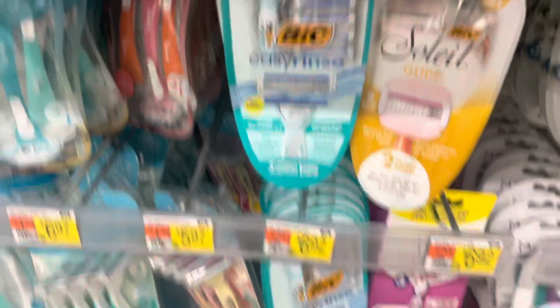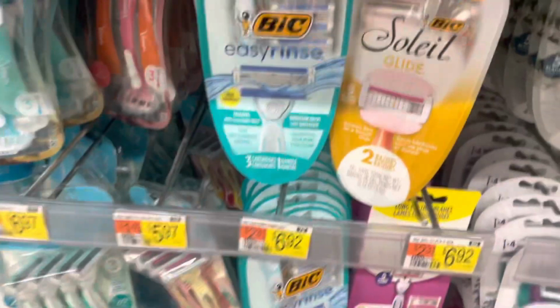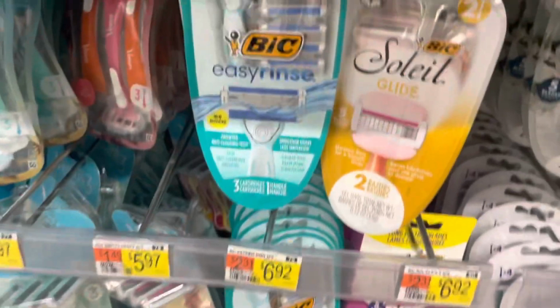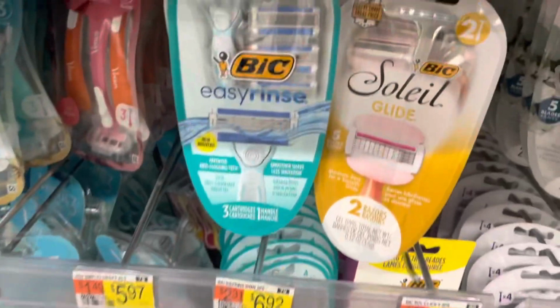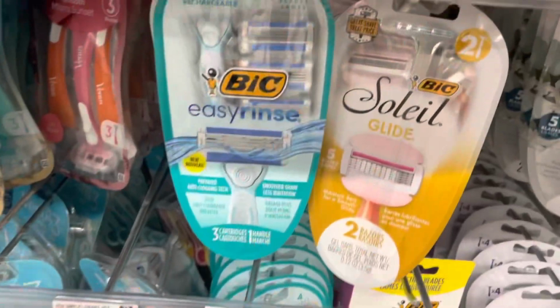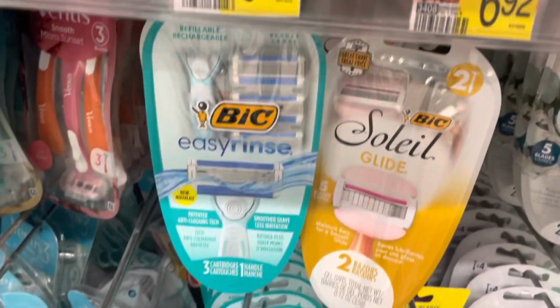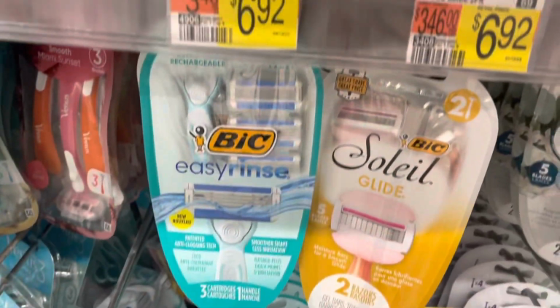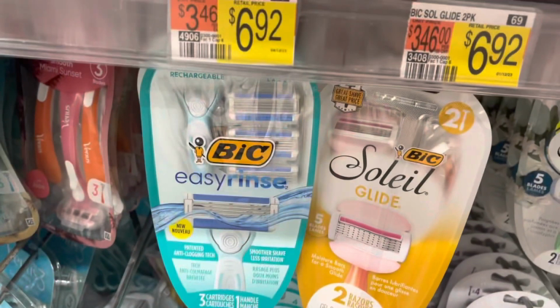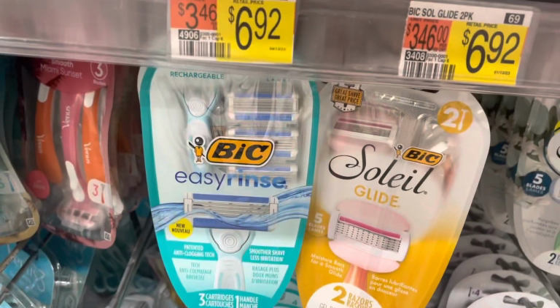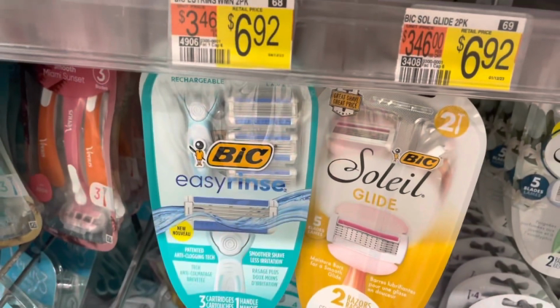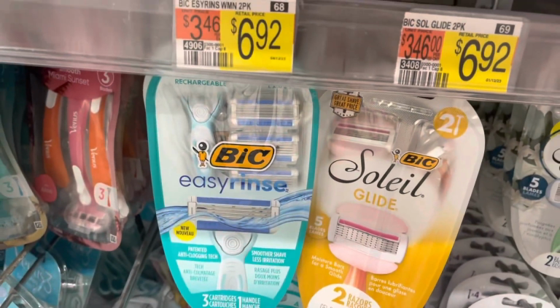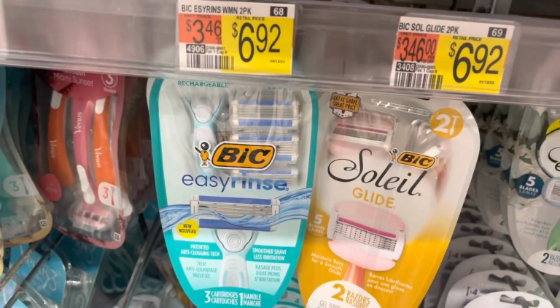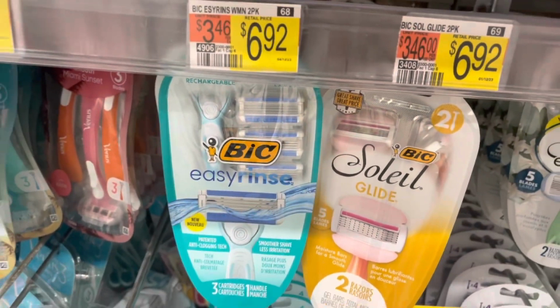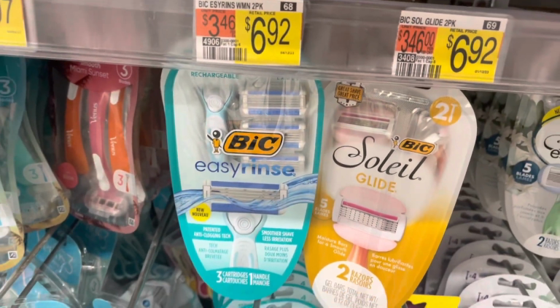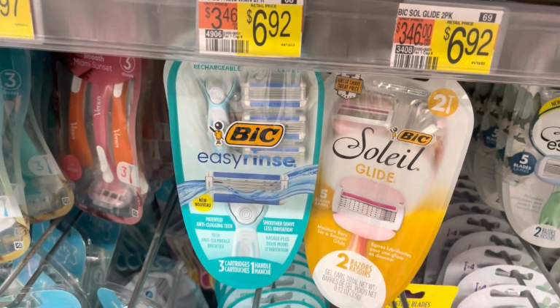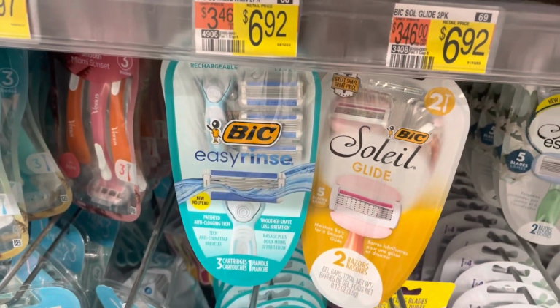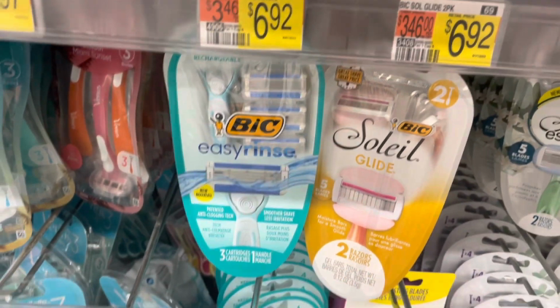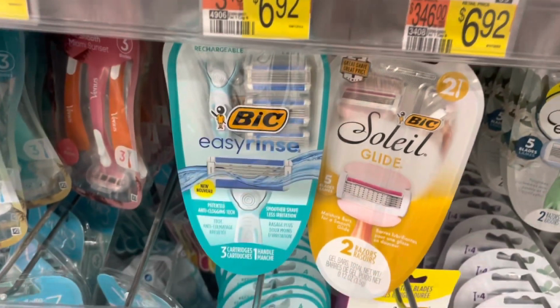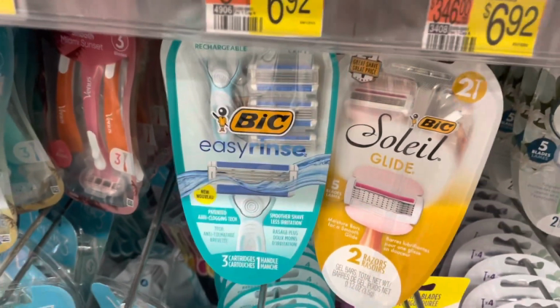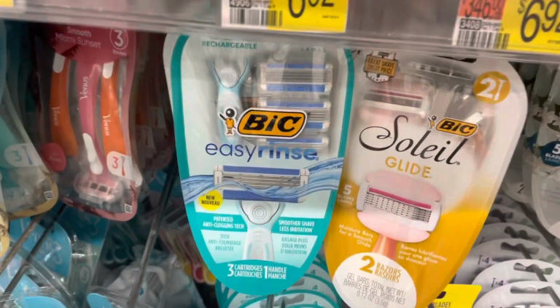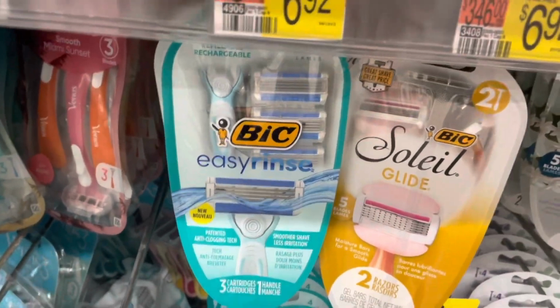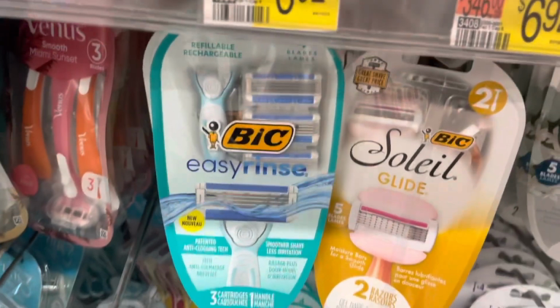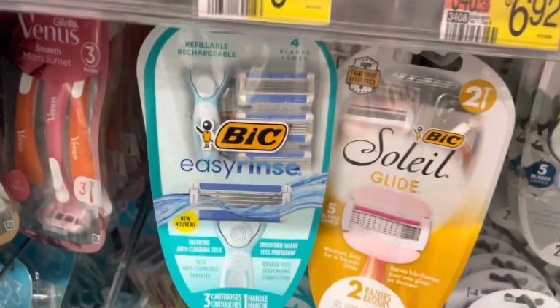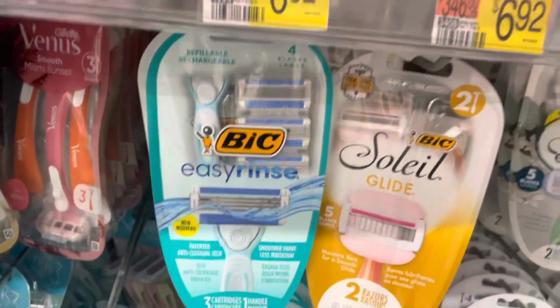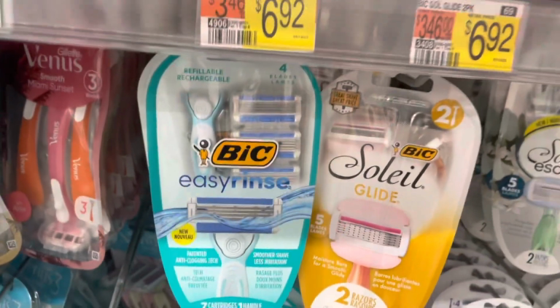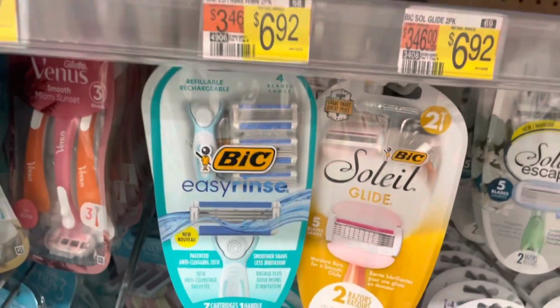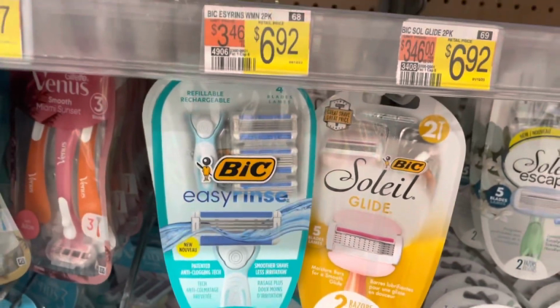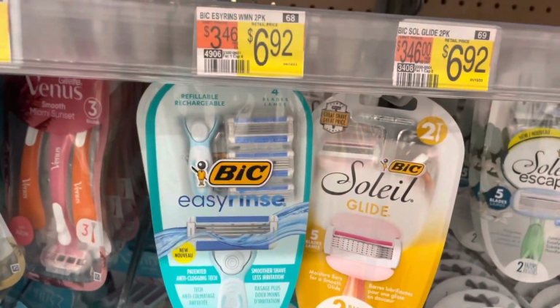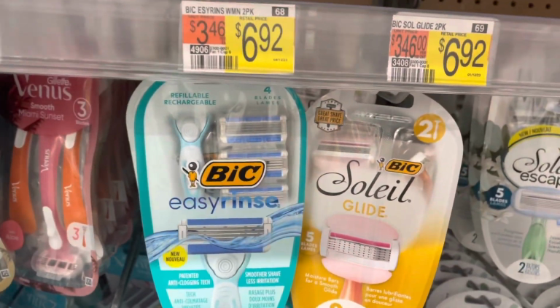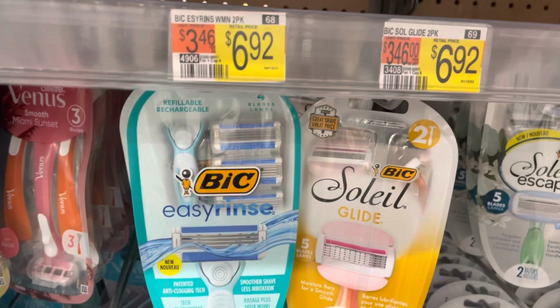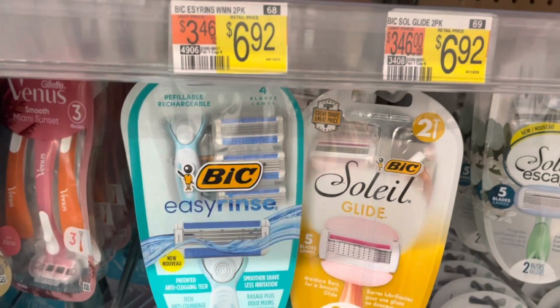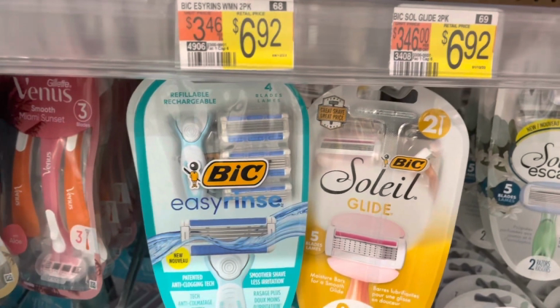Hey guys, it's Lisa. I'm back at Walmart. And this first deal I didn't actually do, but I am showing it in case you're interested.